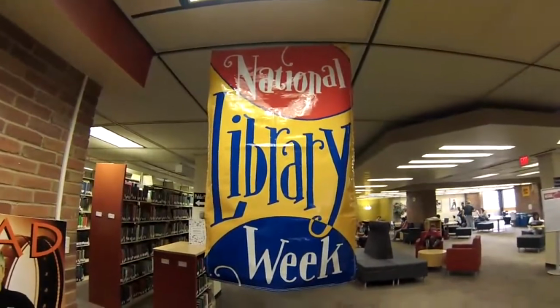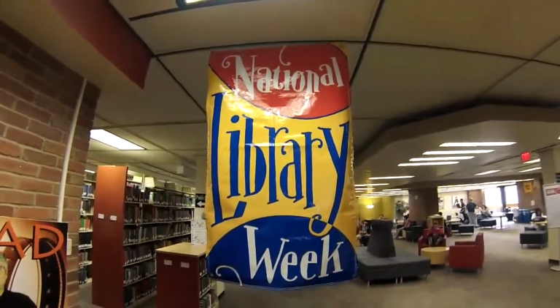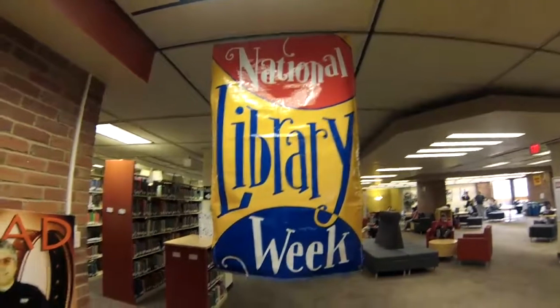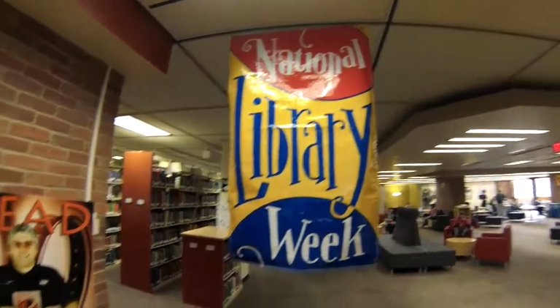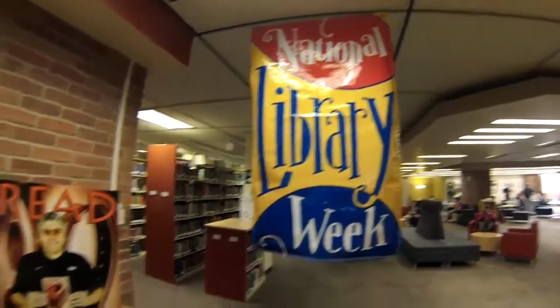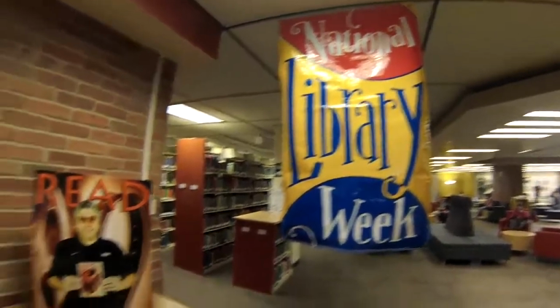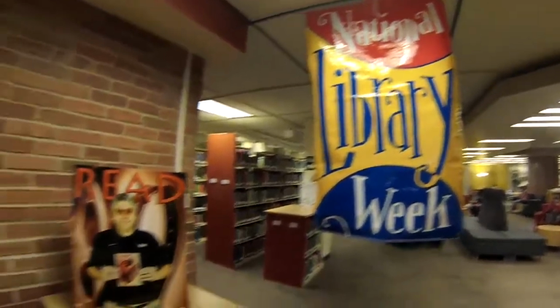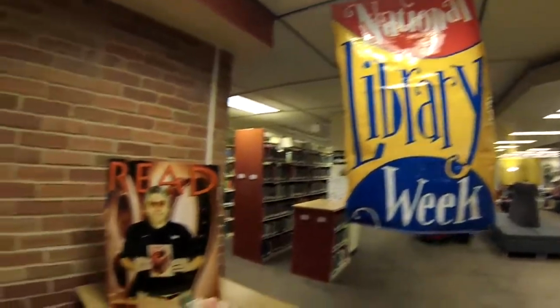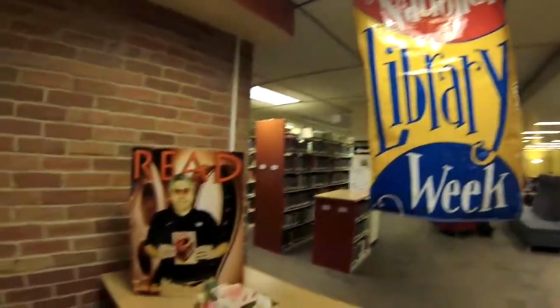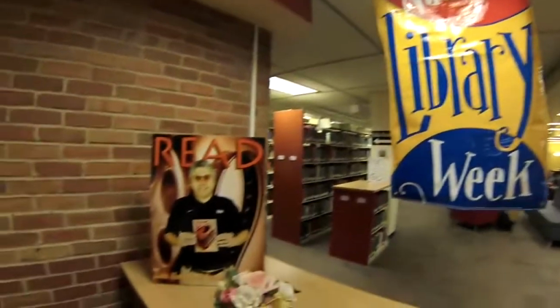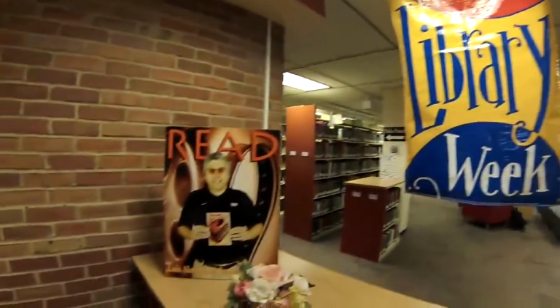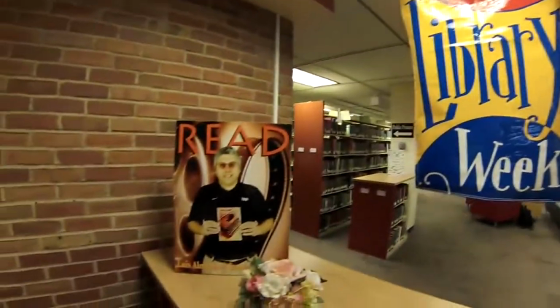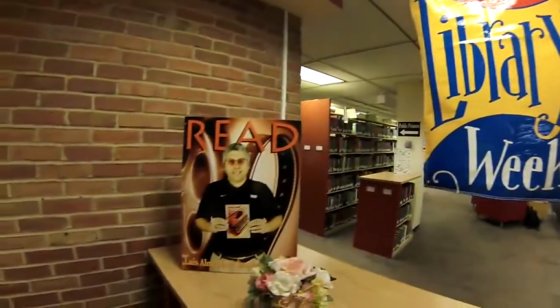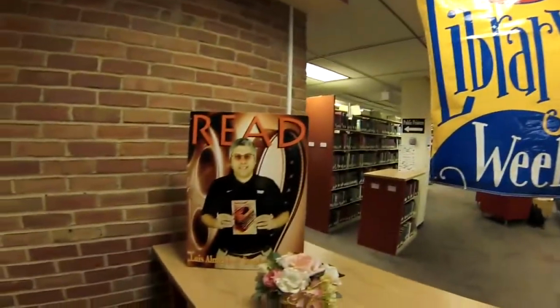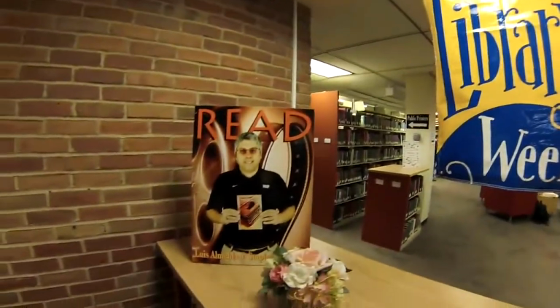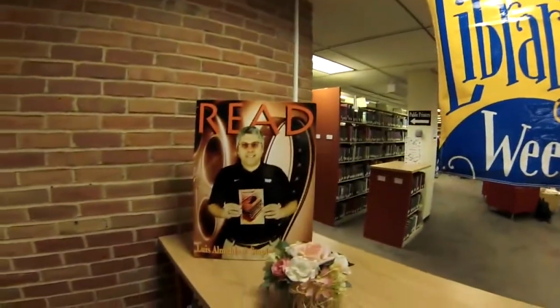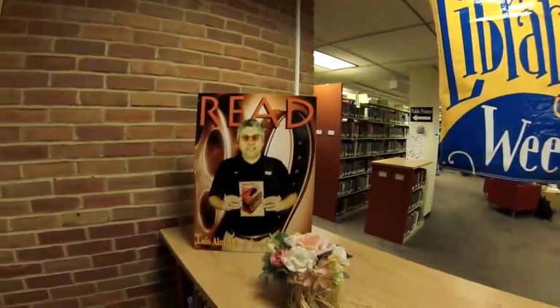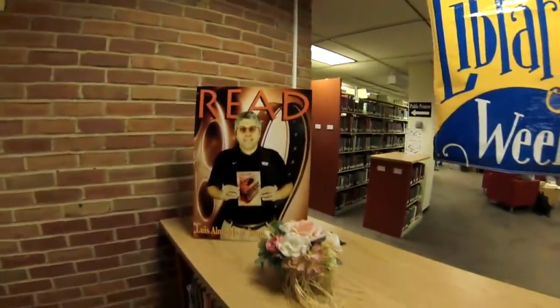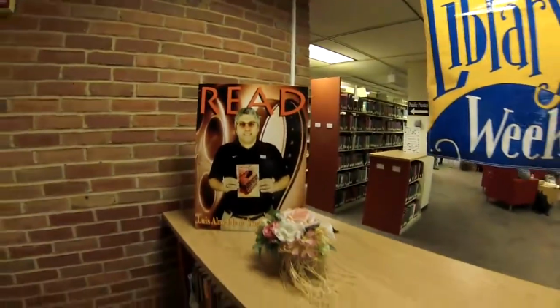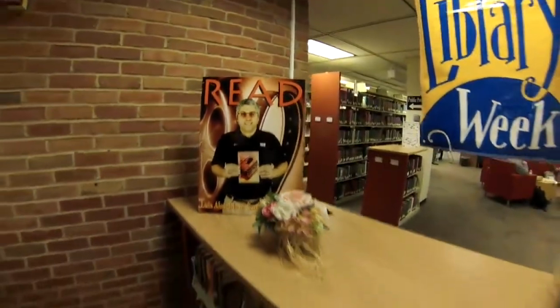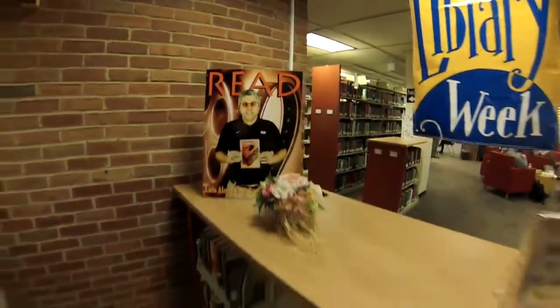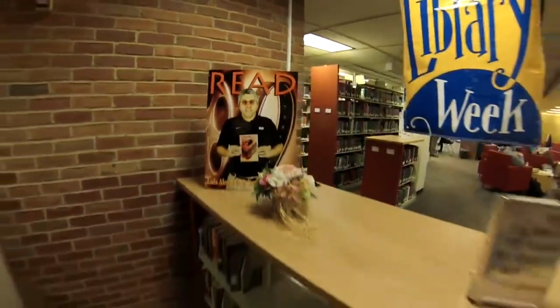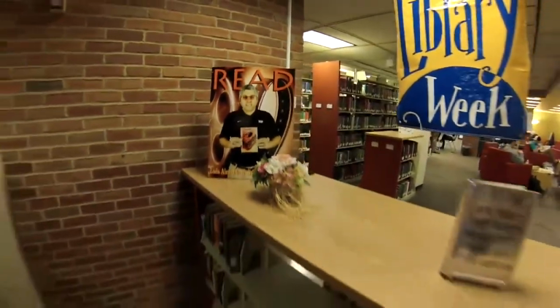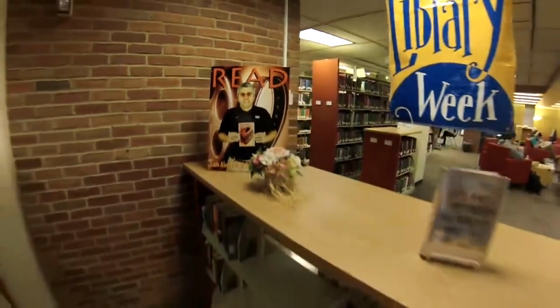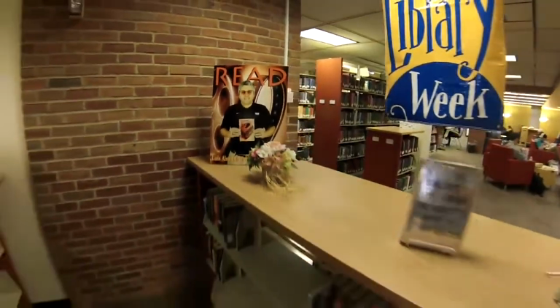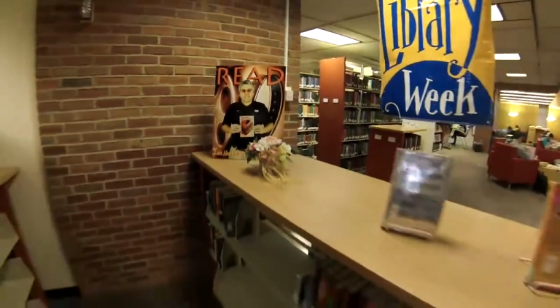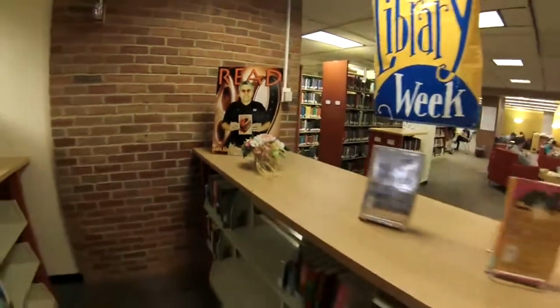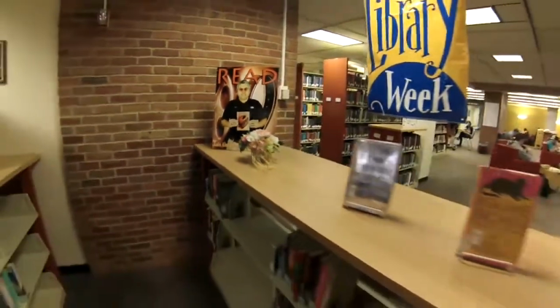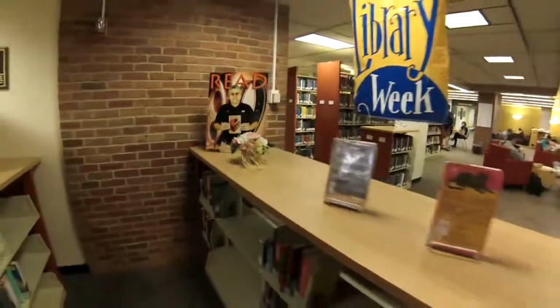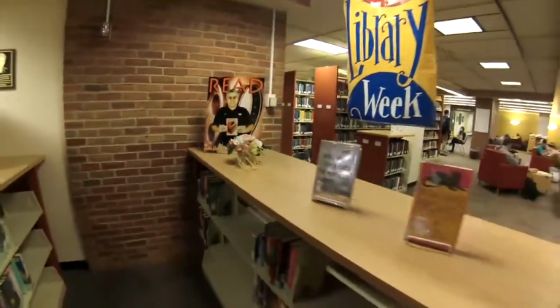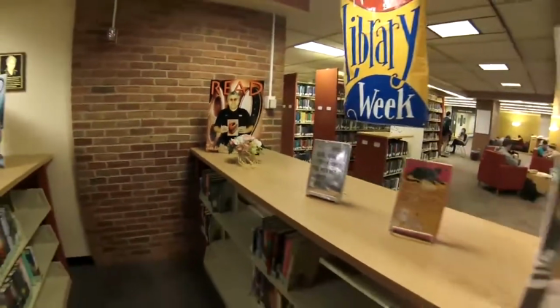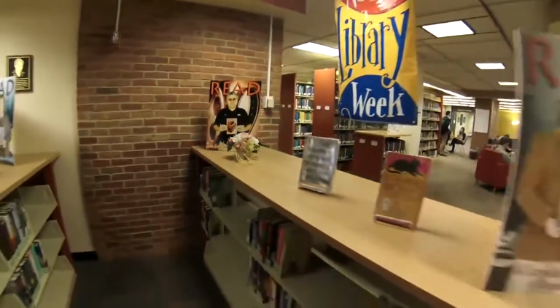National Library Week — a very important week at IUP Library.